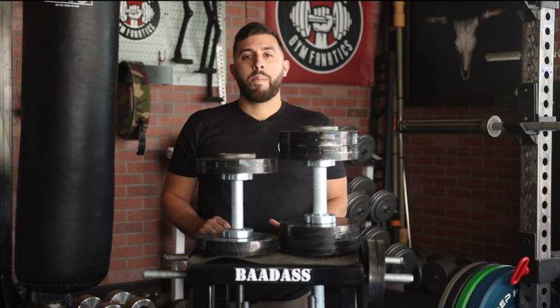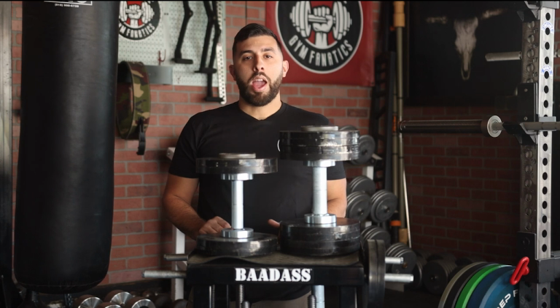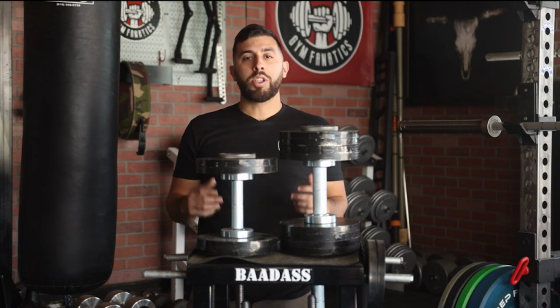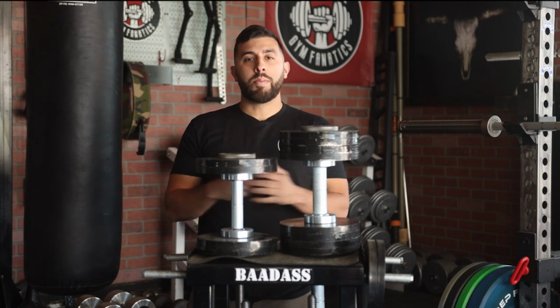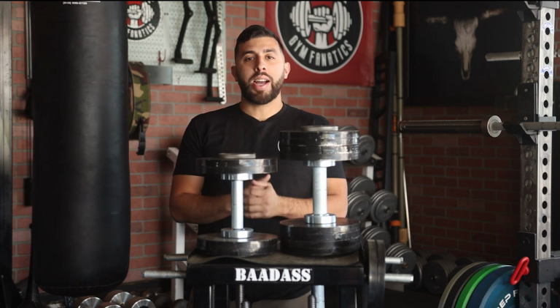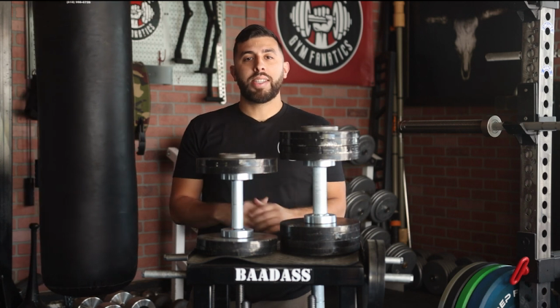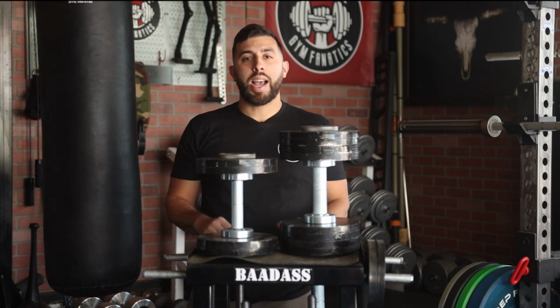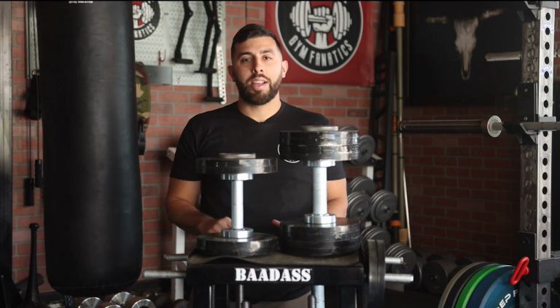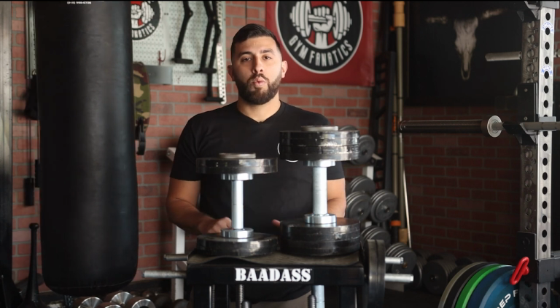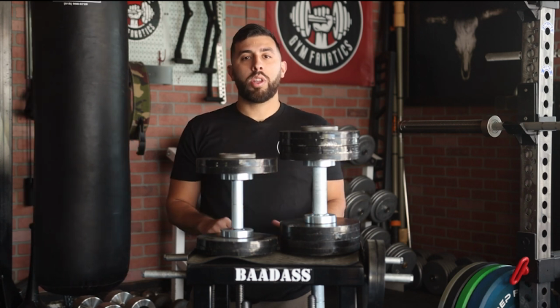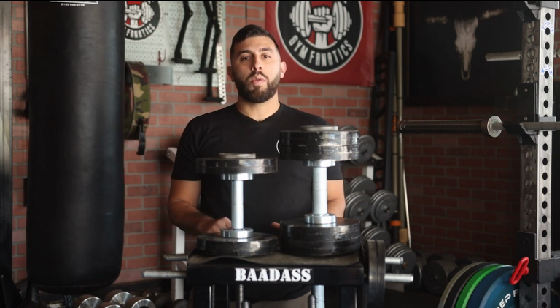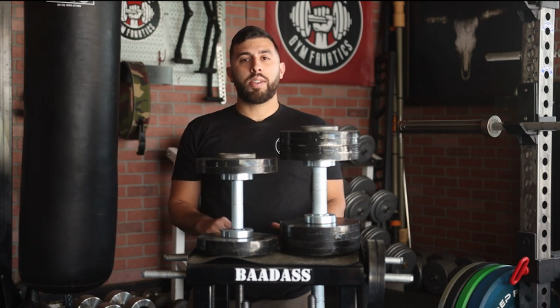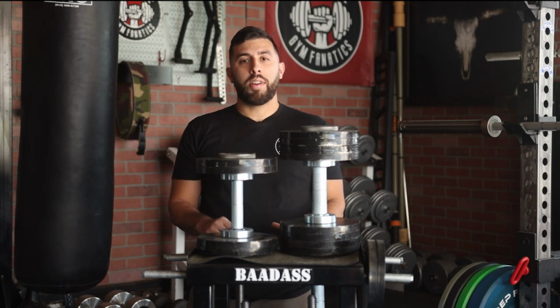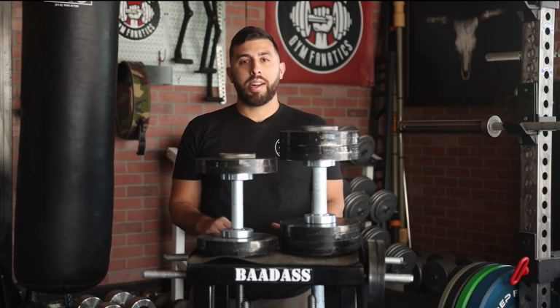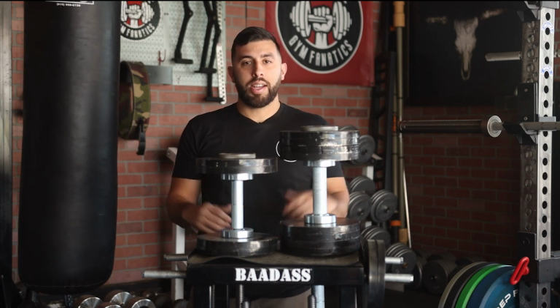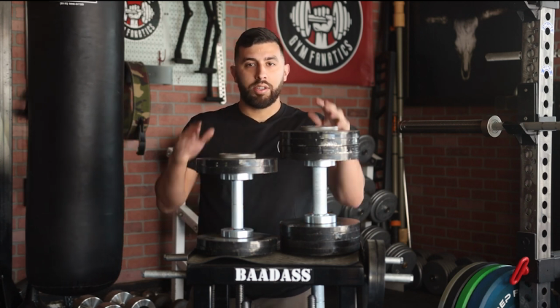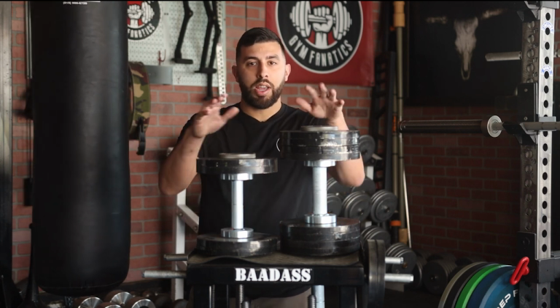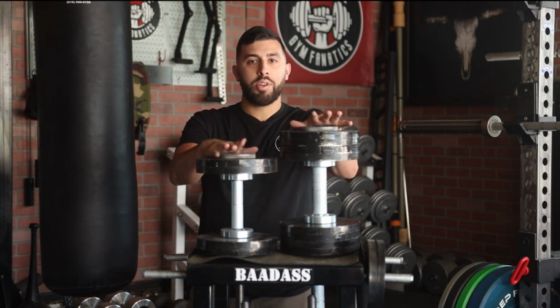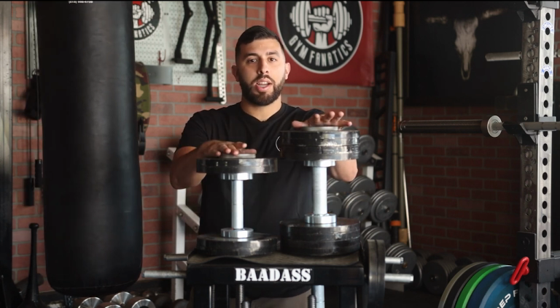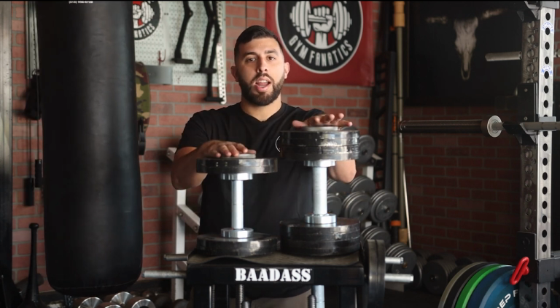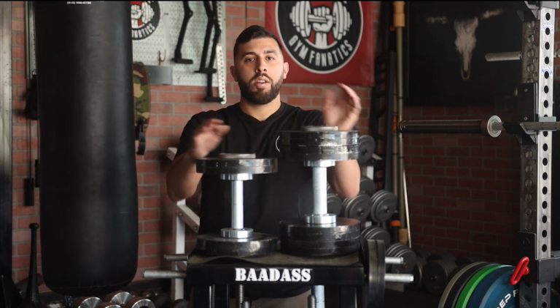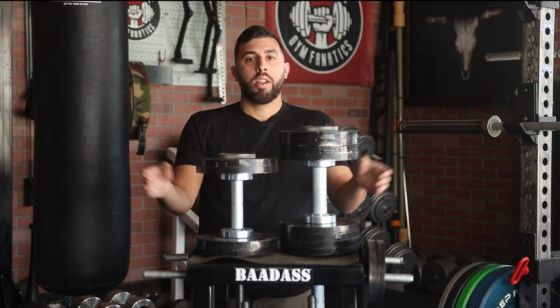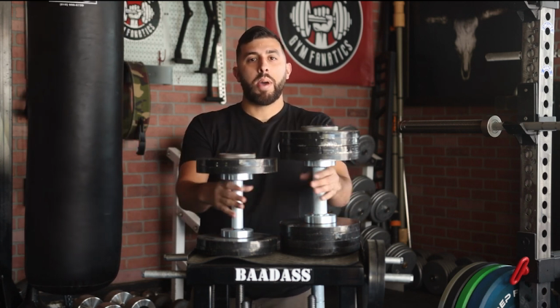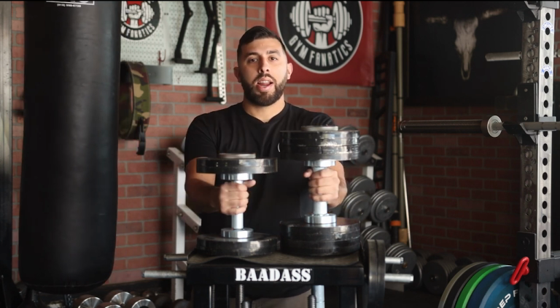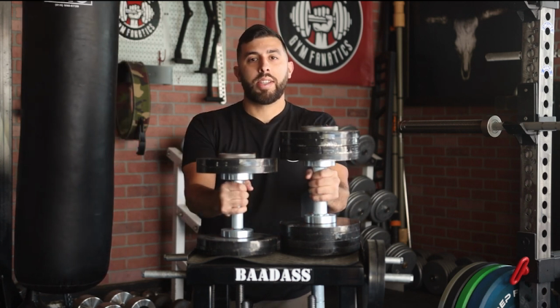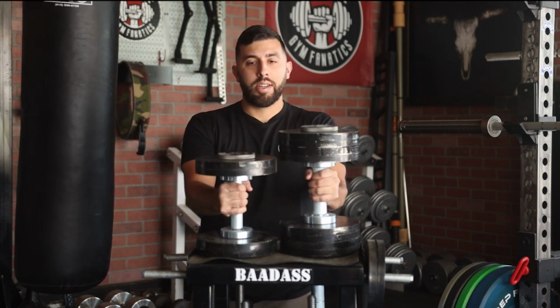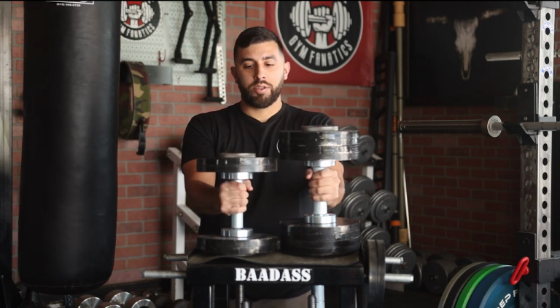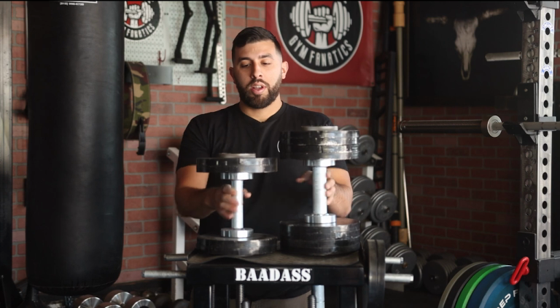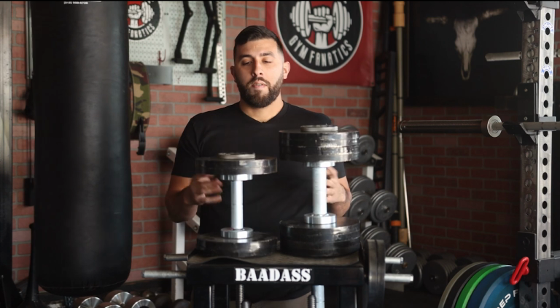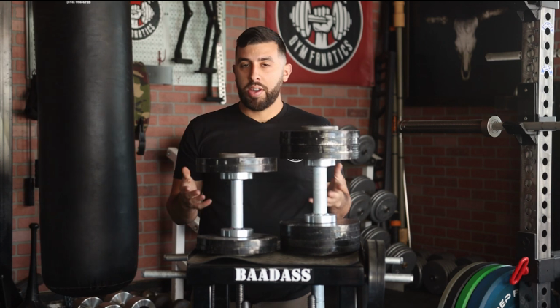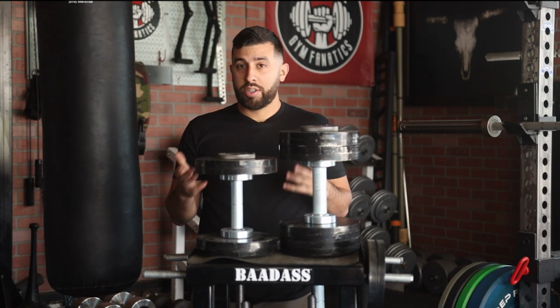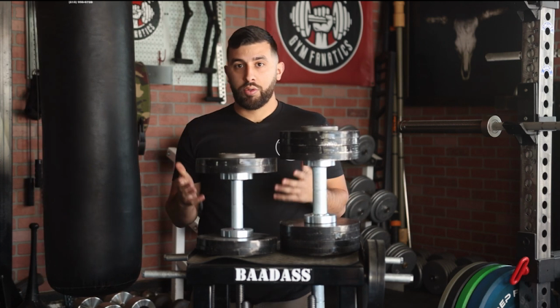Hey, what's up guys? It's Alan with Garage and Fanatics, and today we're checking out the Badass Handles V2.